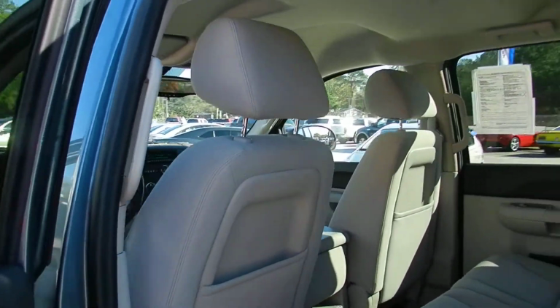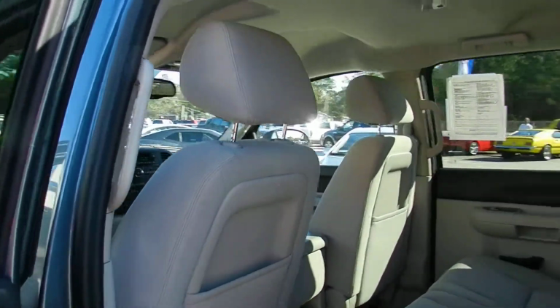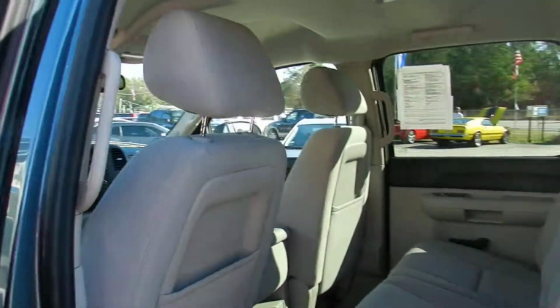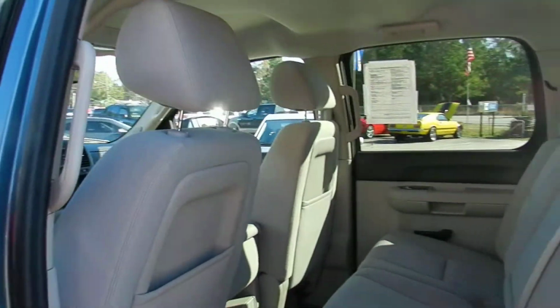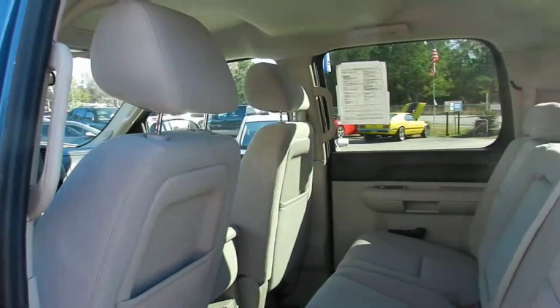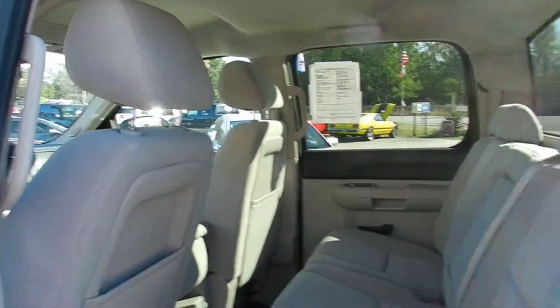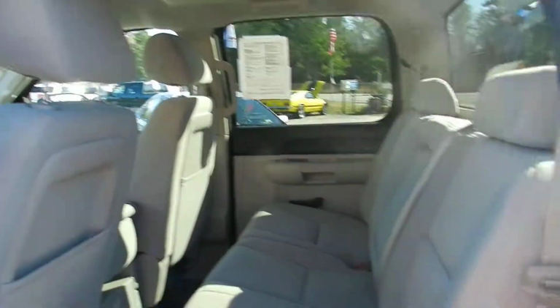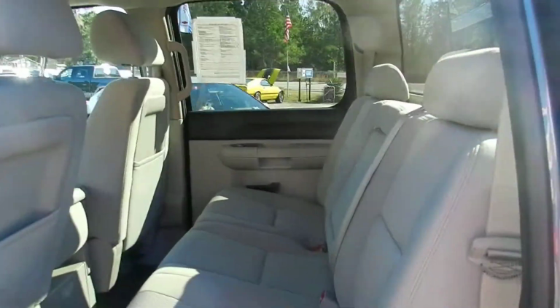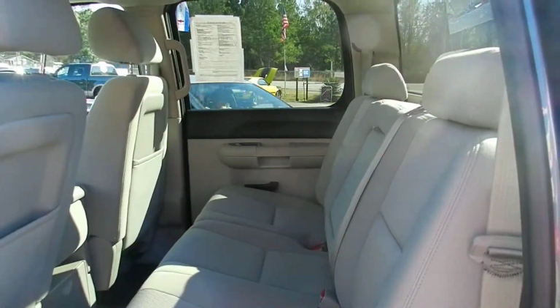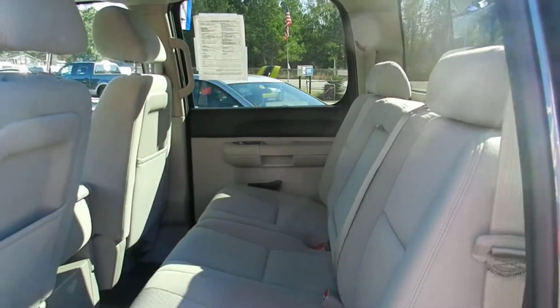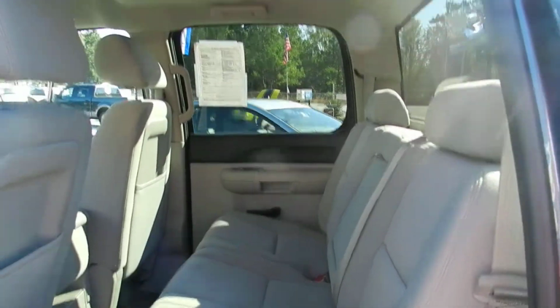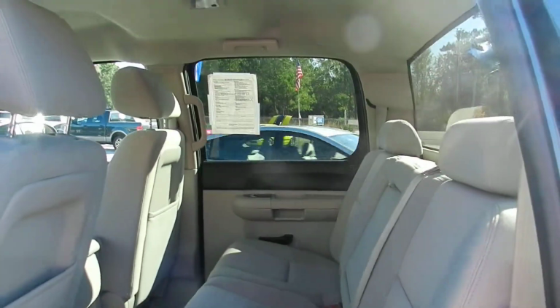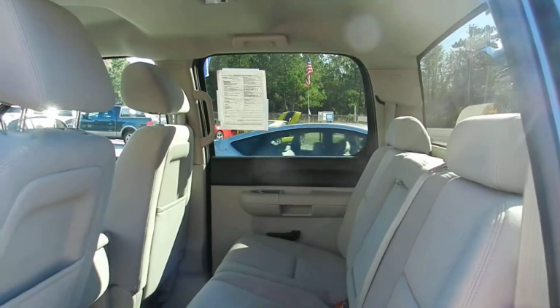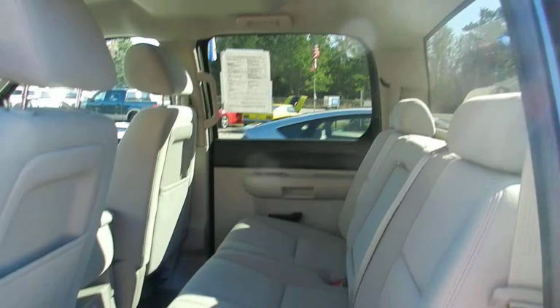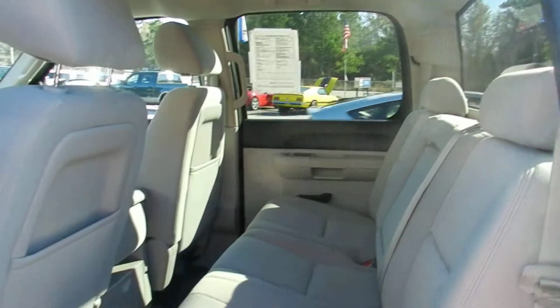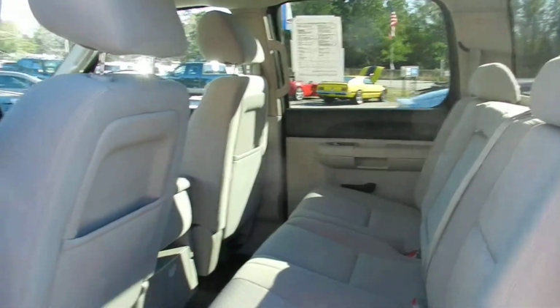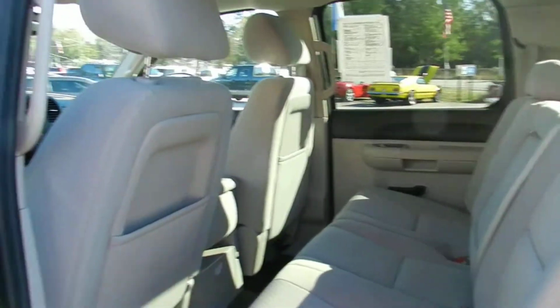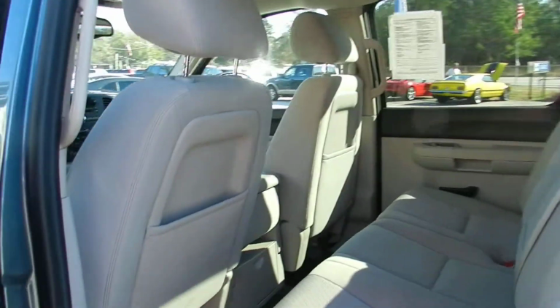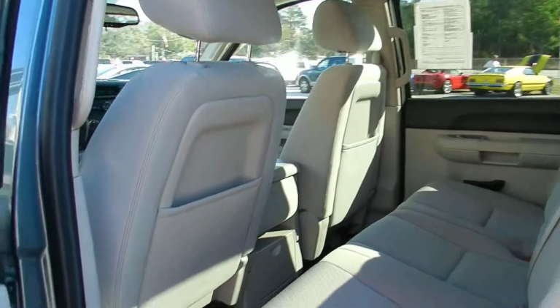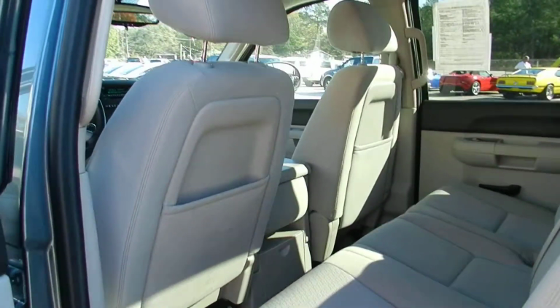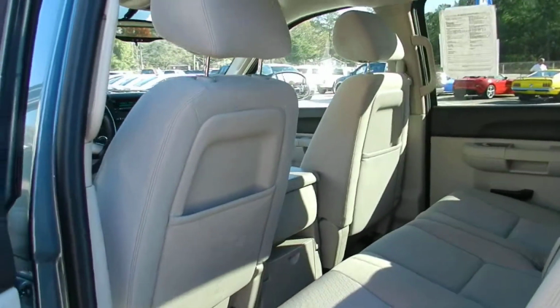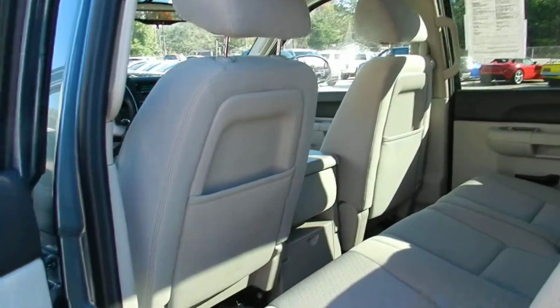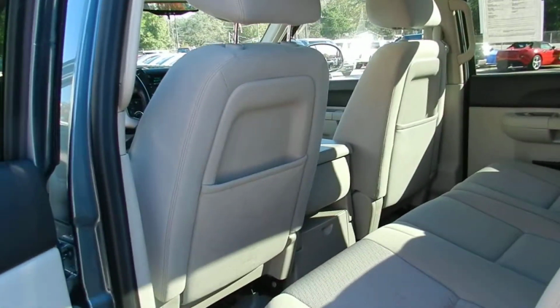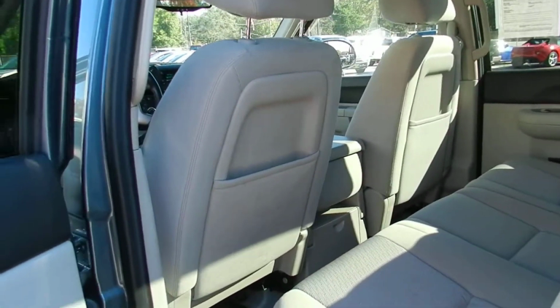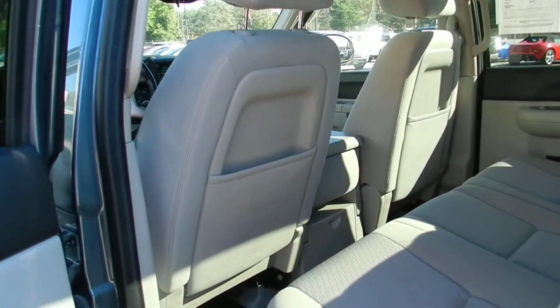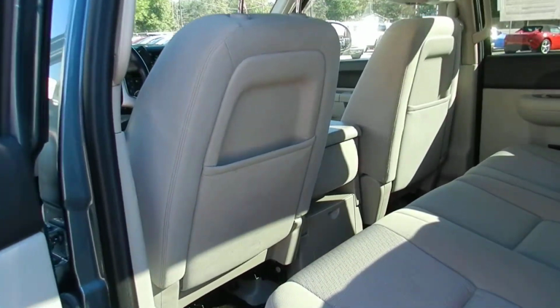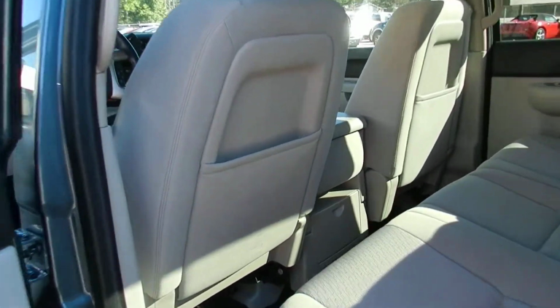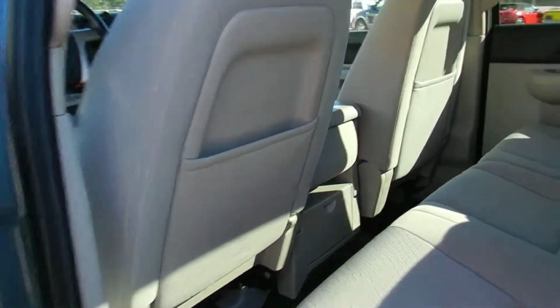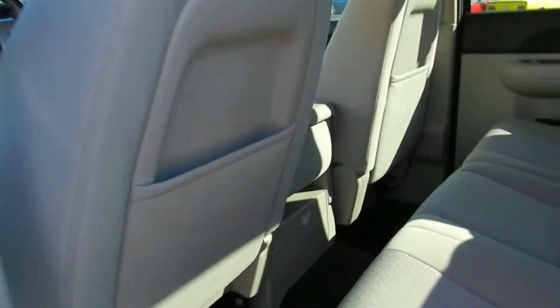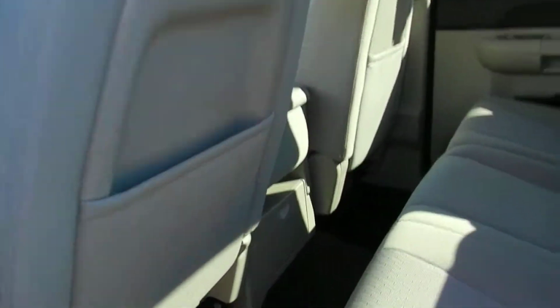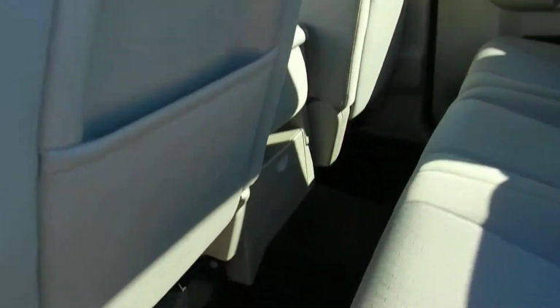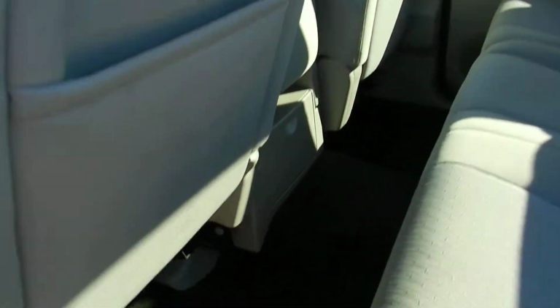Let's take a look at the back seats. There's good room in the back for people sitting there — lots of leg room. Very clean.